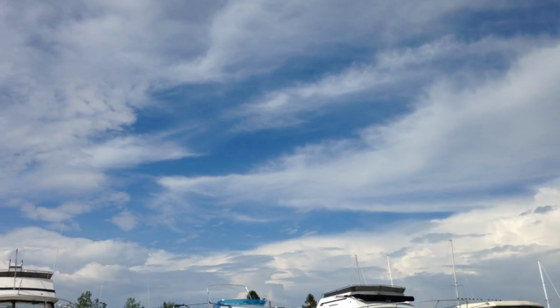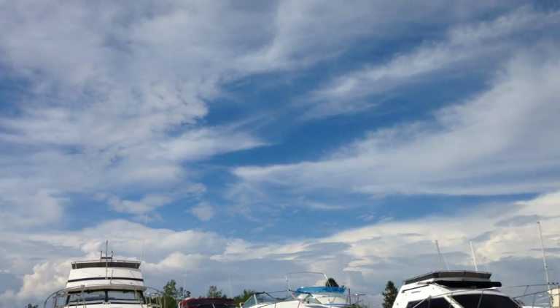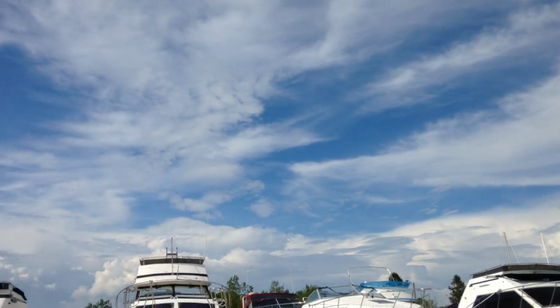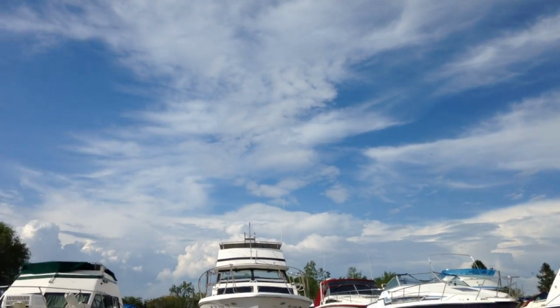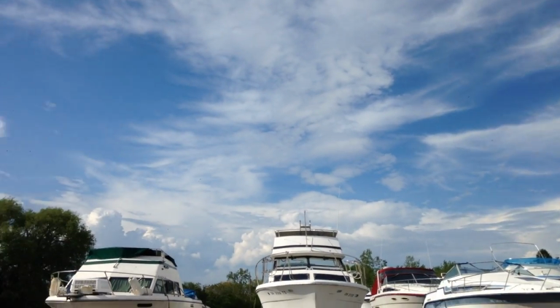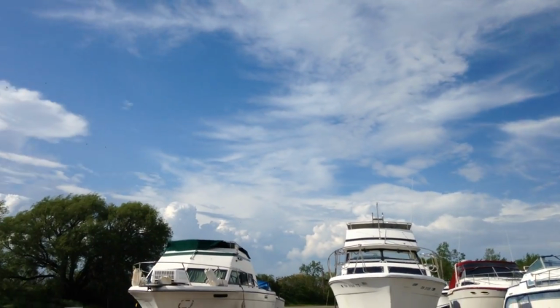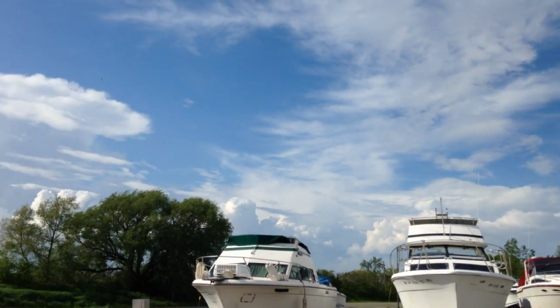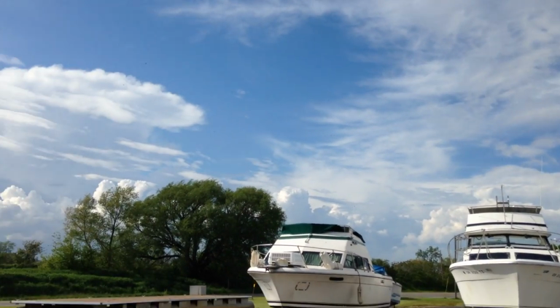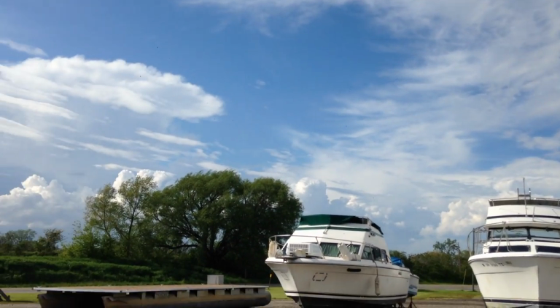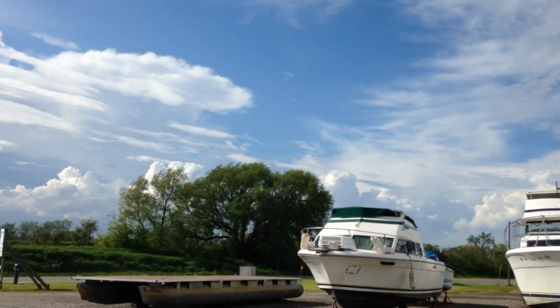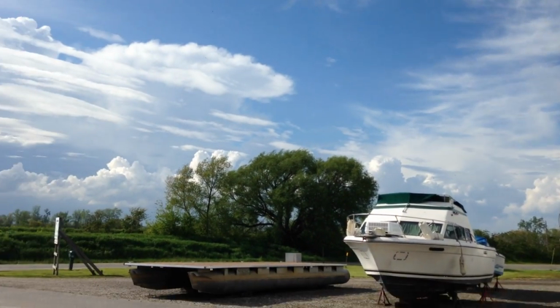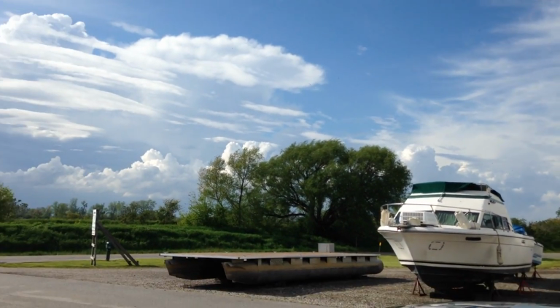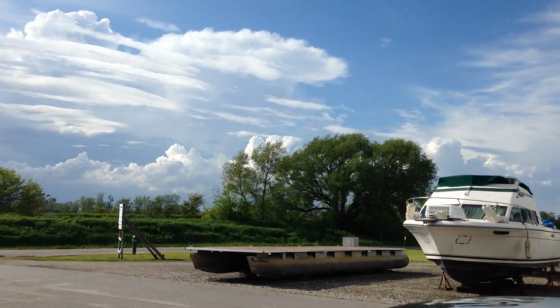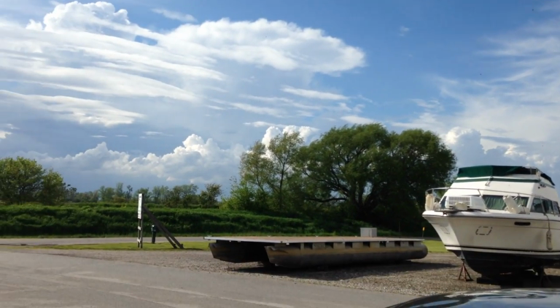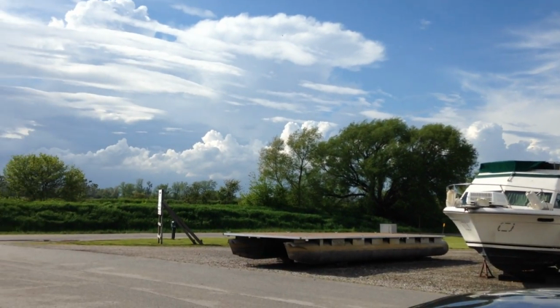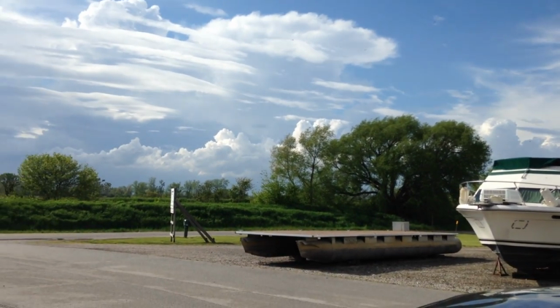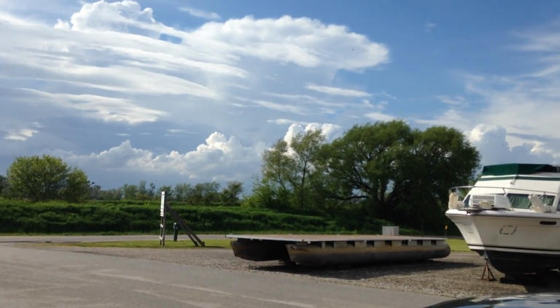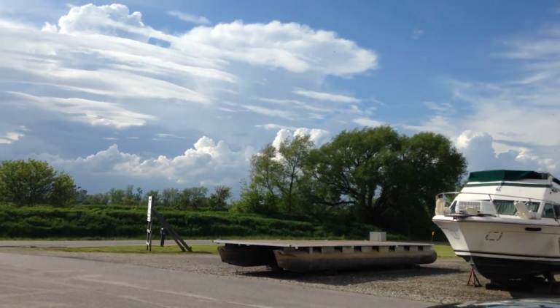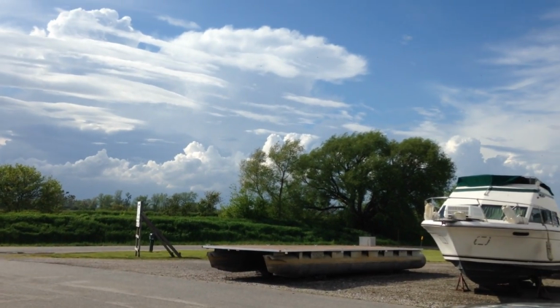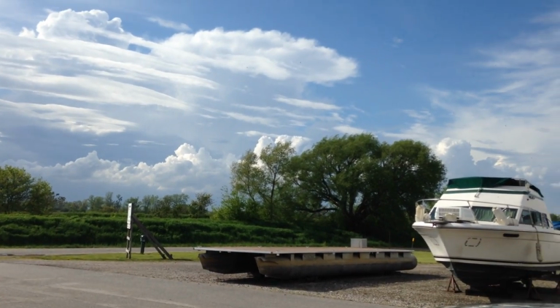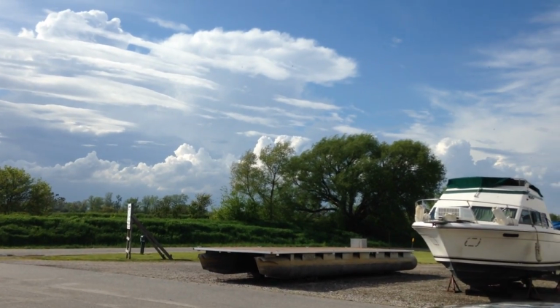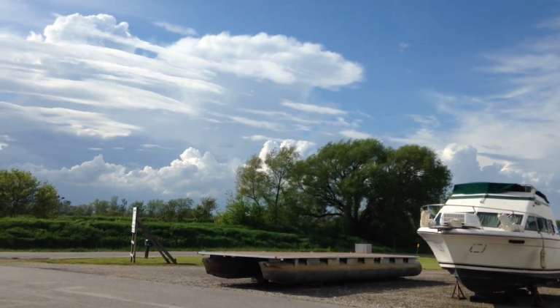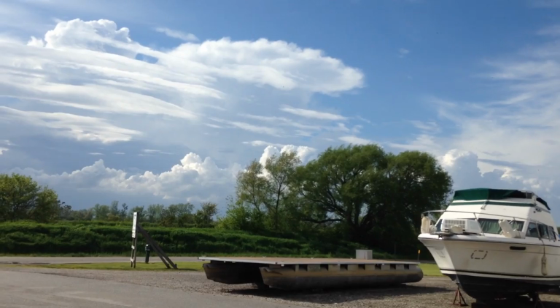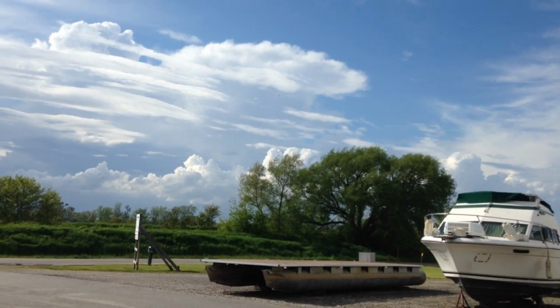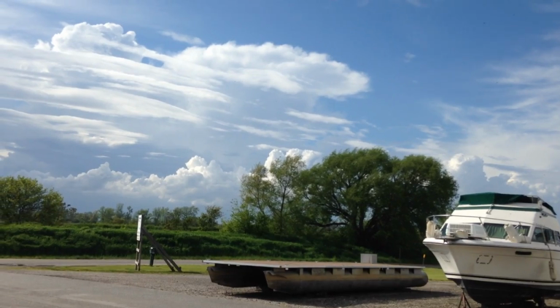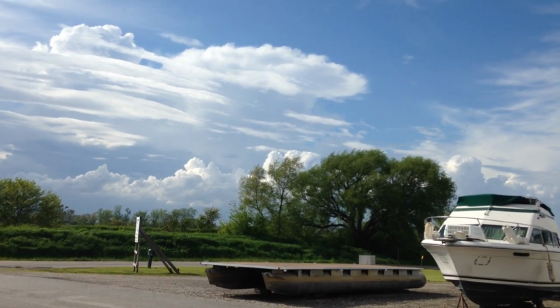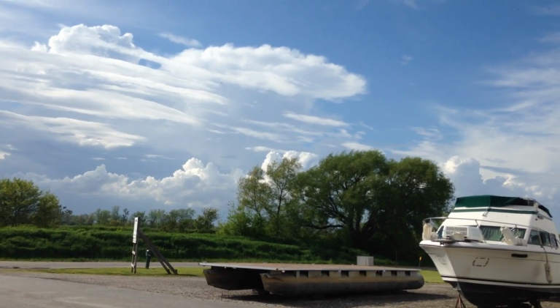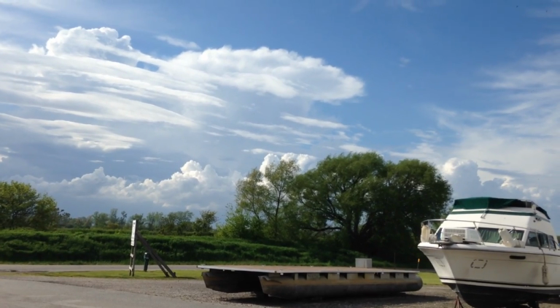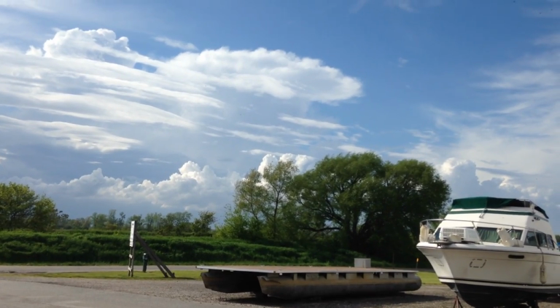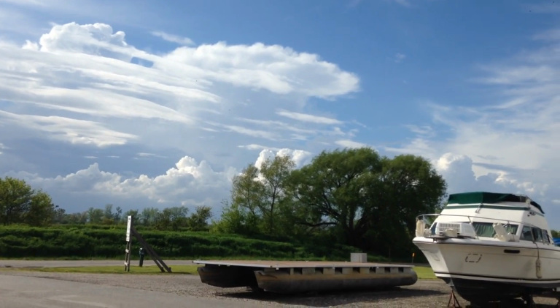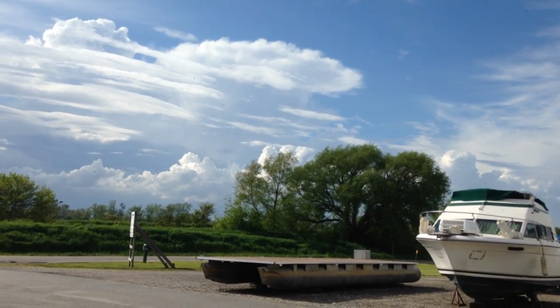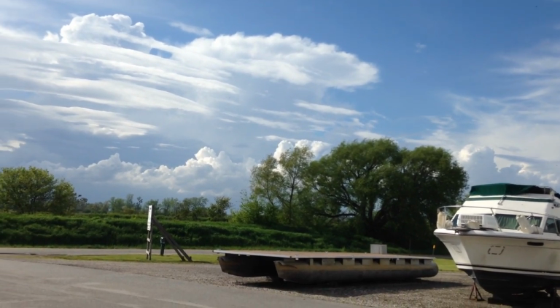Just showing you what type of weather we got moving in. Look at those thunderheads building right off there in the distance, coming up above the trees.